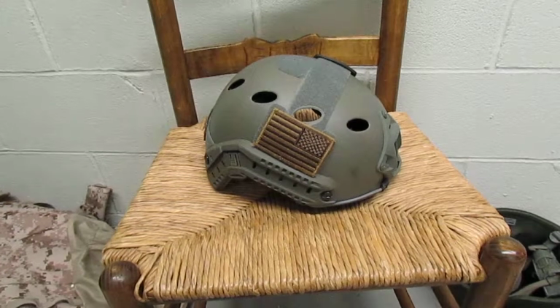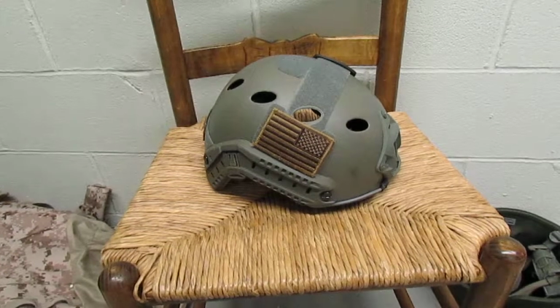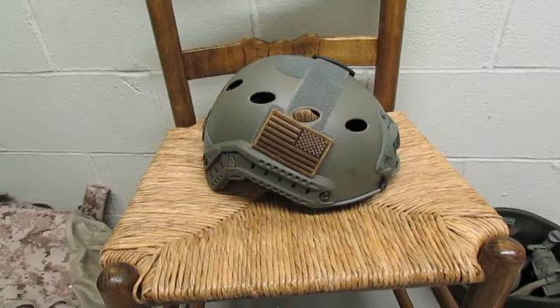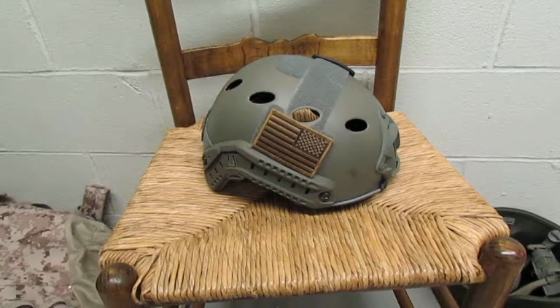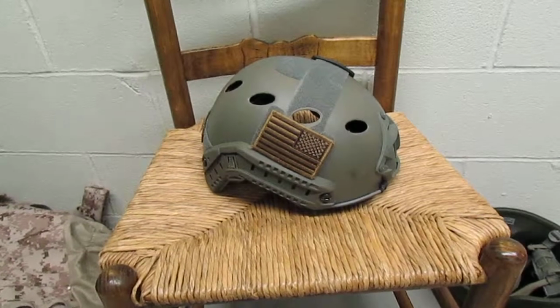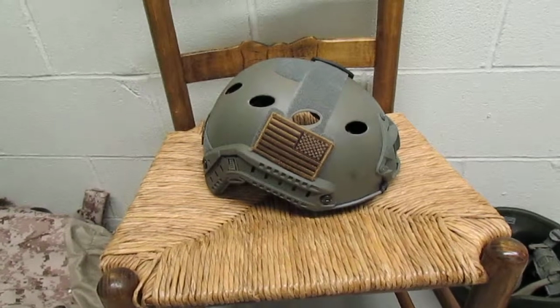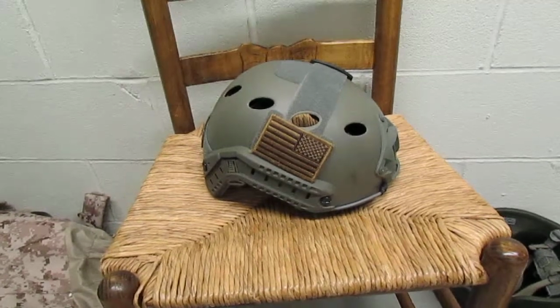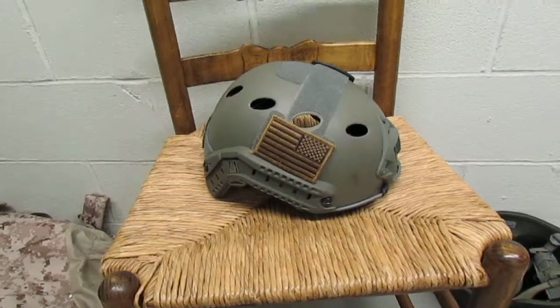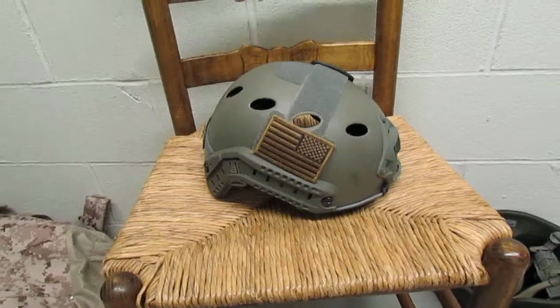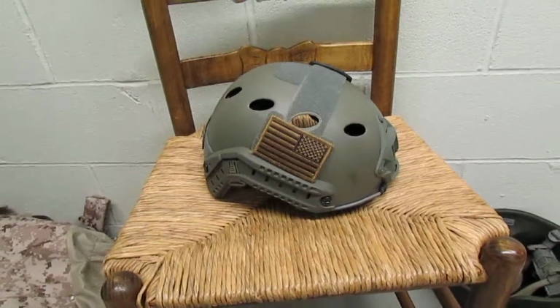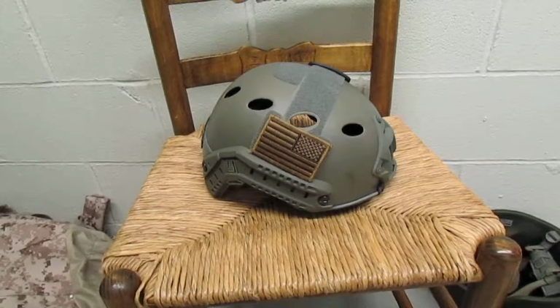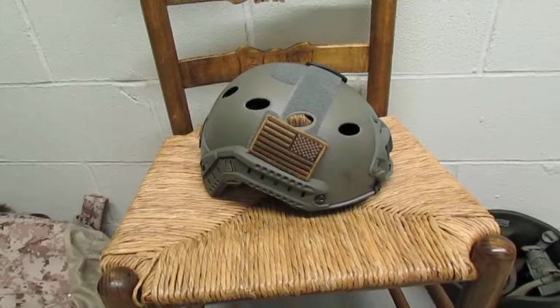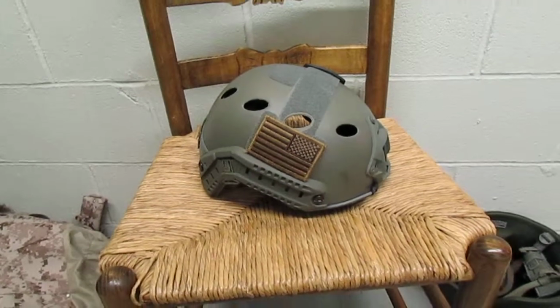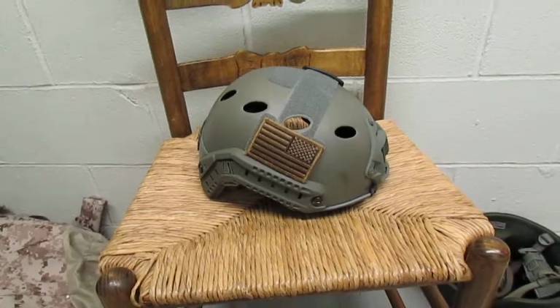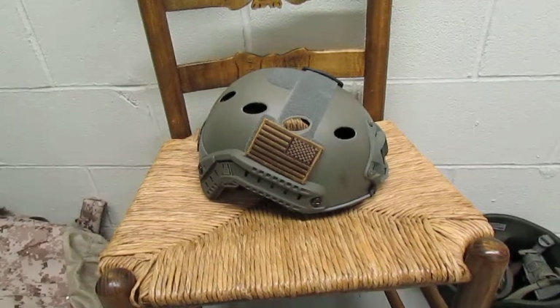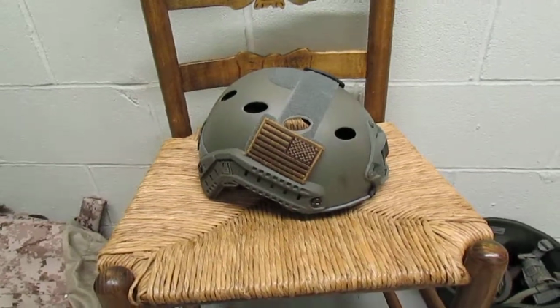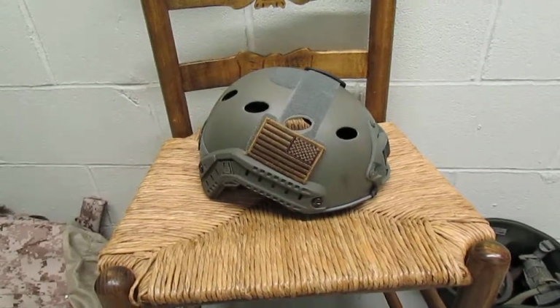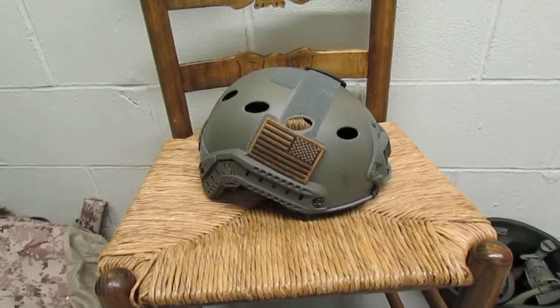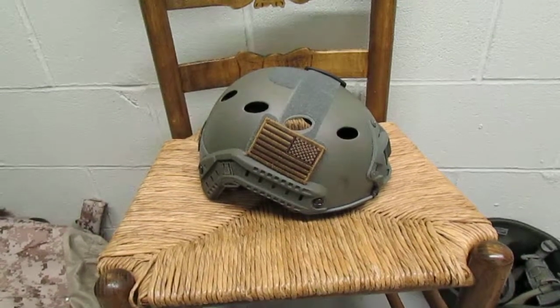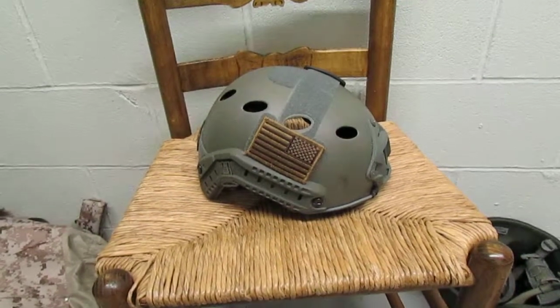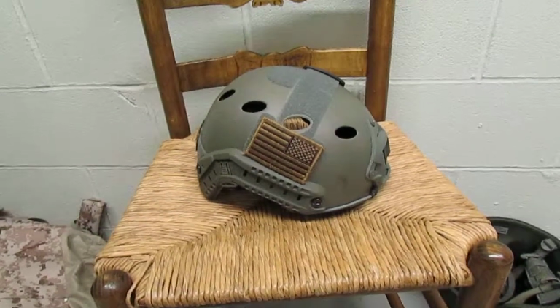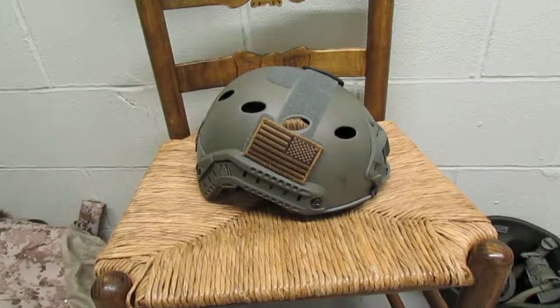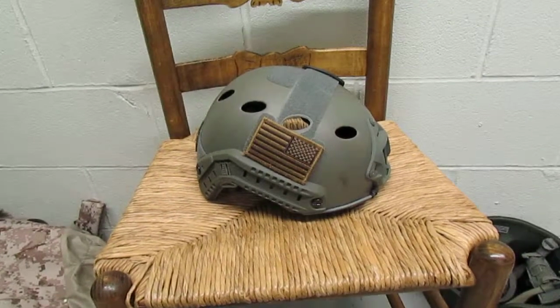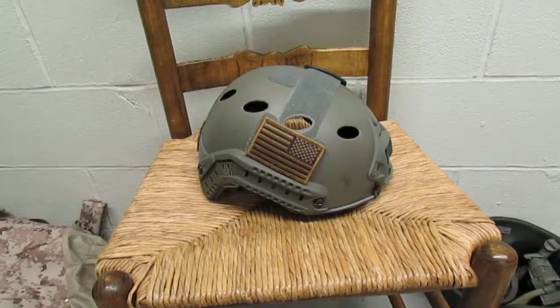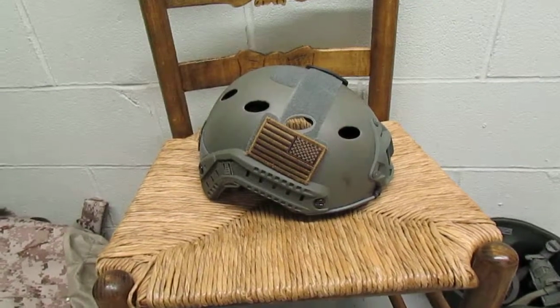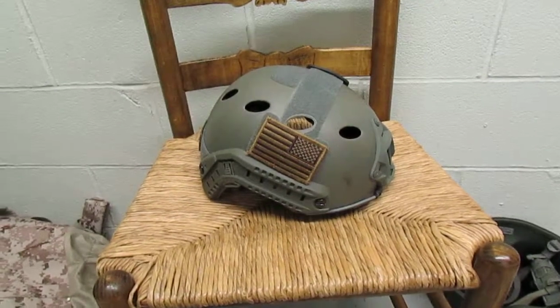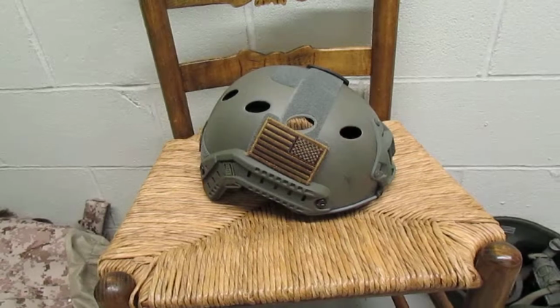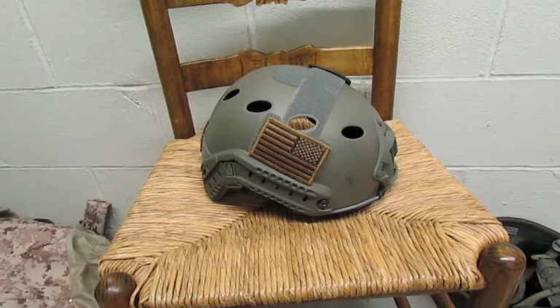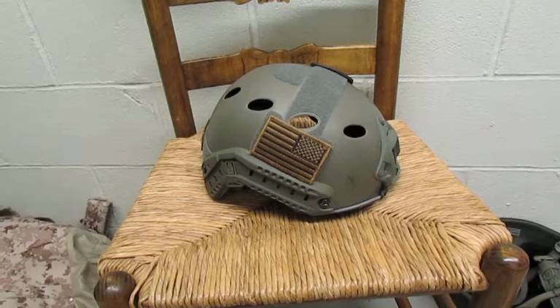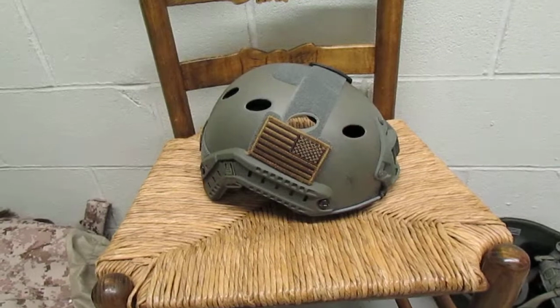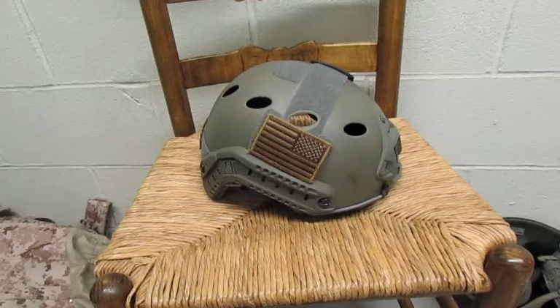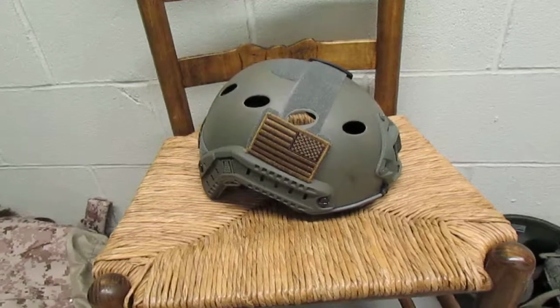Hey guys, what's up? First Sergeant Forbes here. This is a review of the Lancer Tactical PJ Fast Helmet.